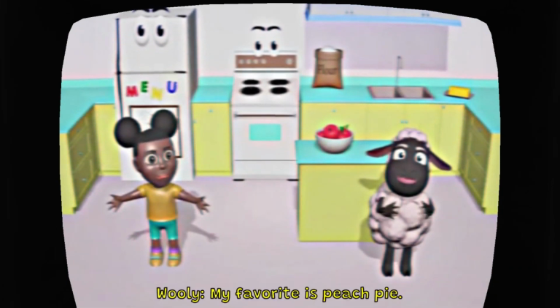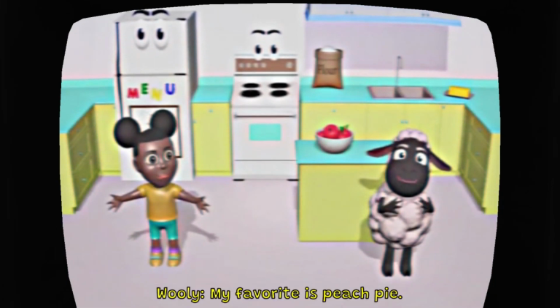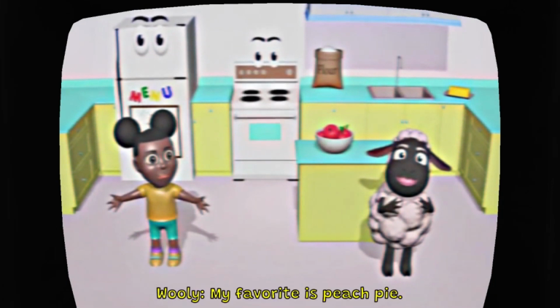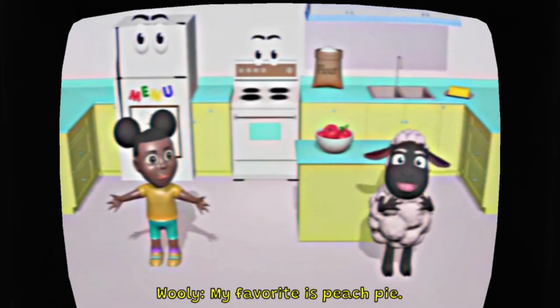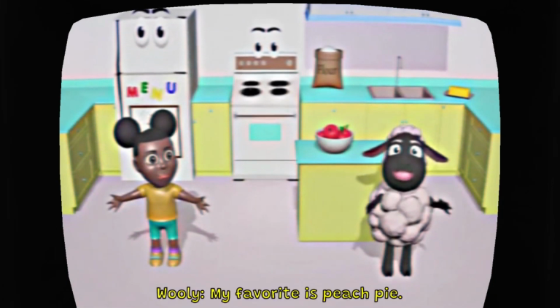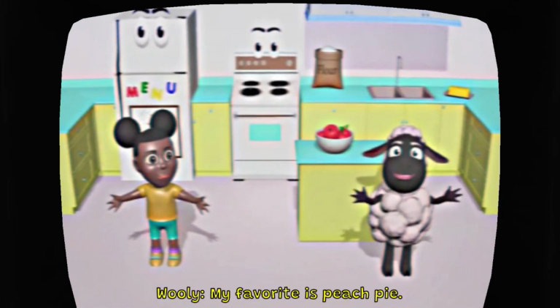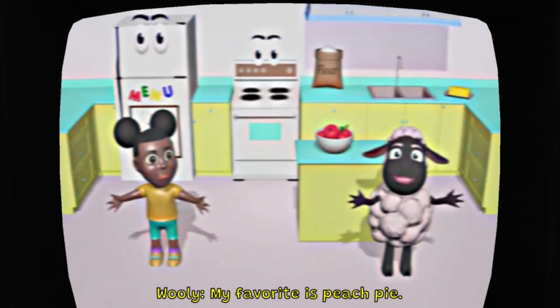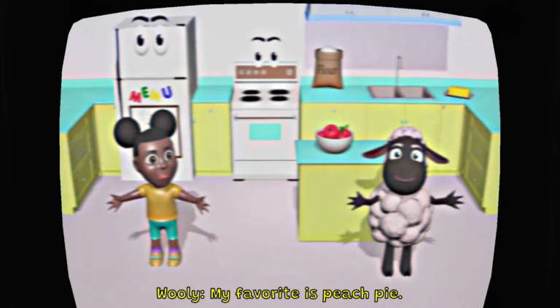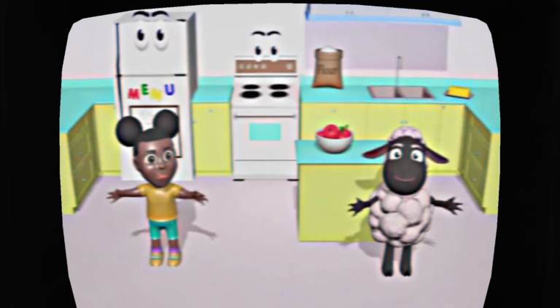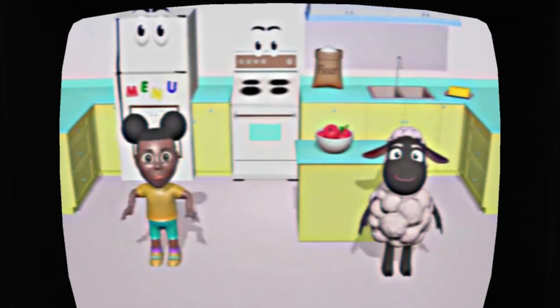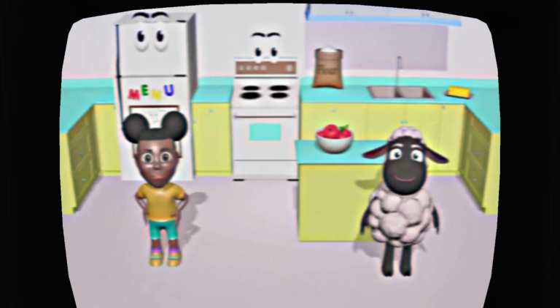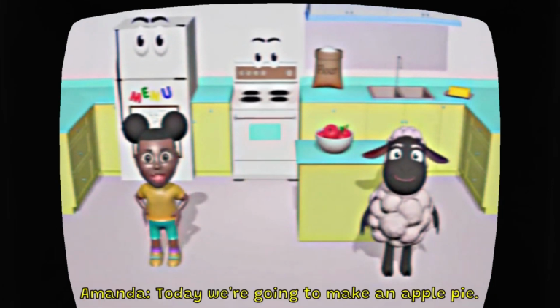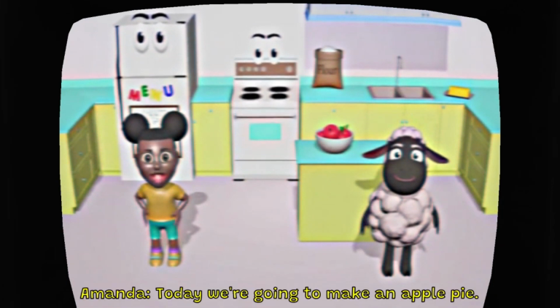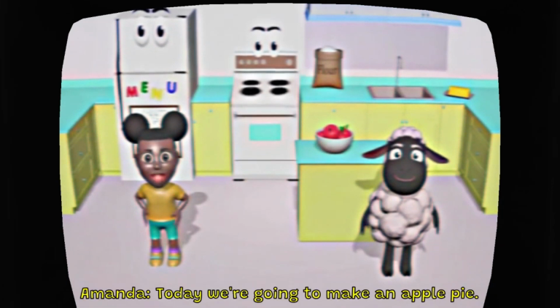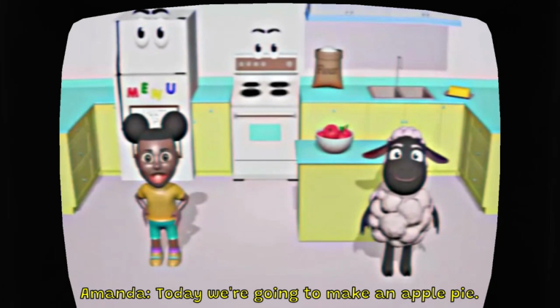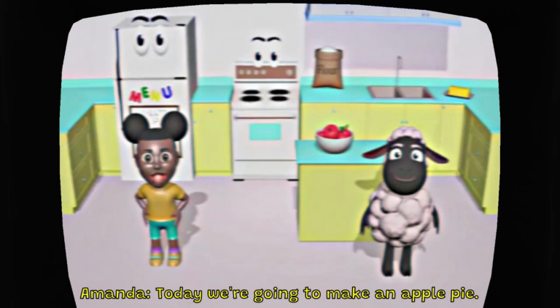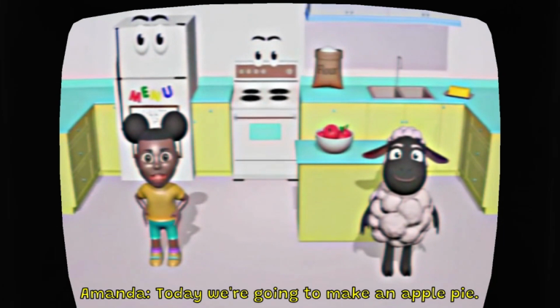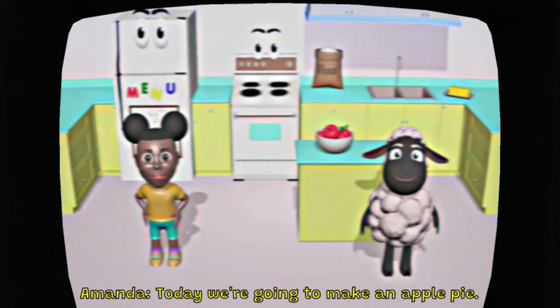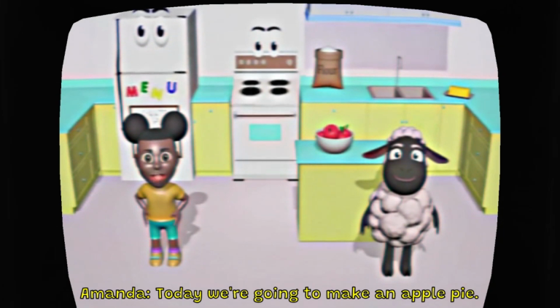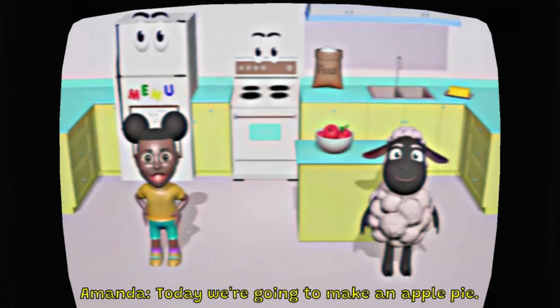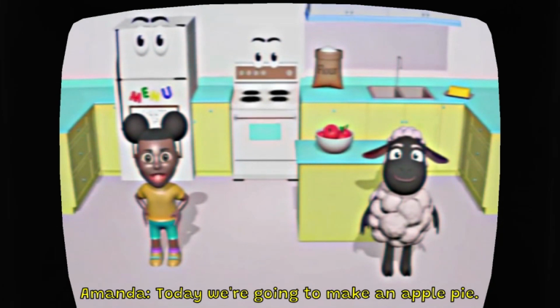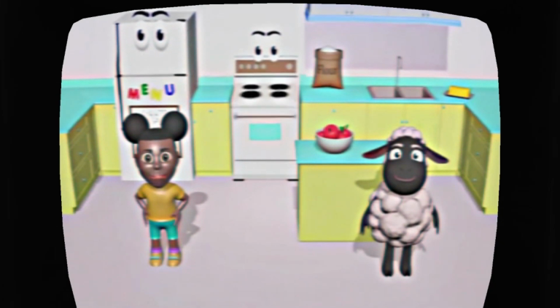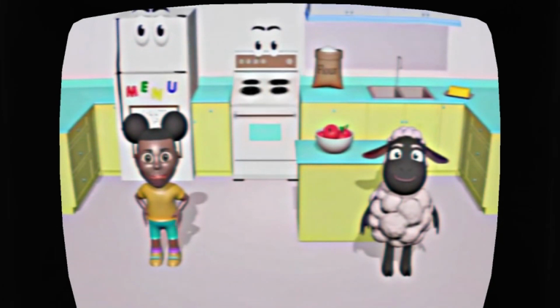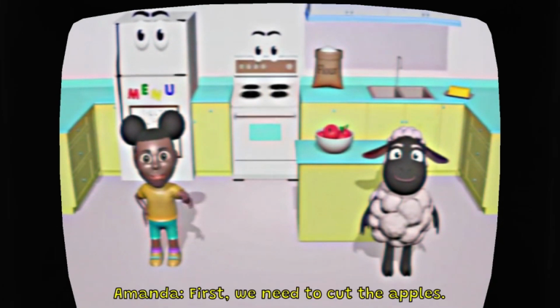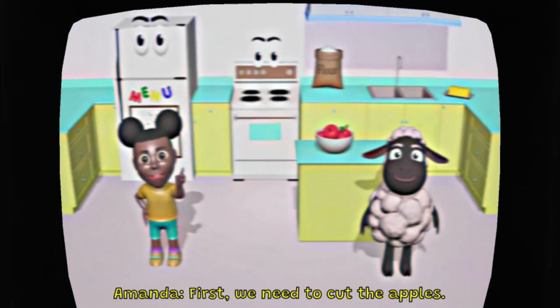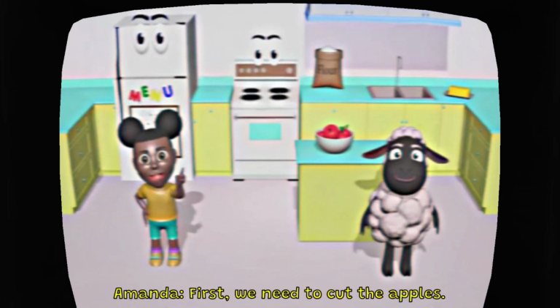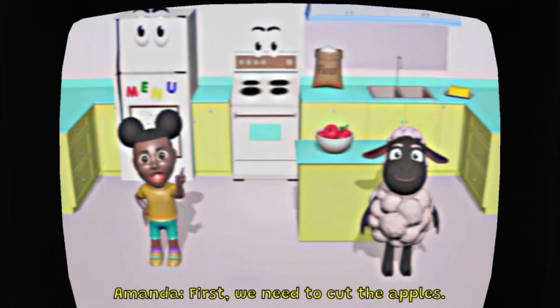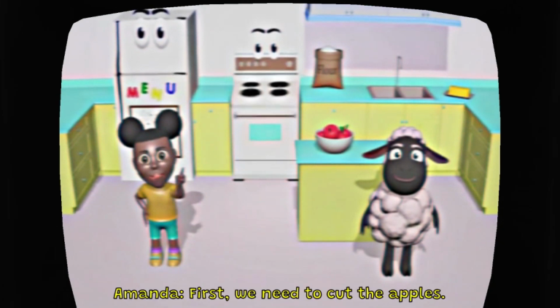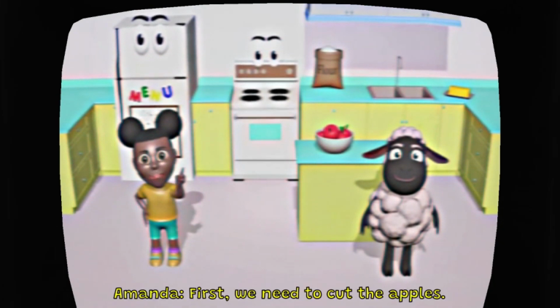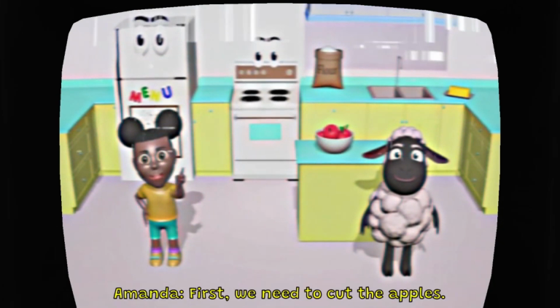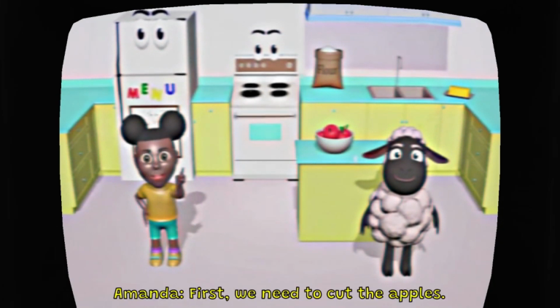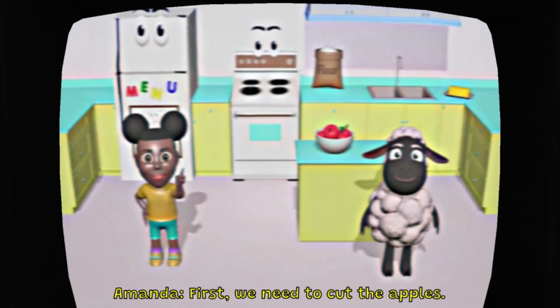My favorite is peach pie. Today, we're going to make an apple pie. First, we need to cut the apples.